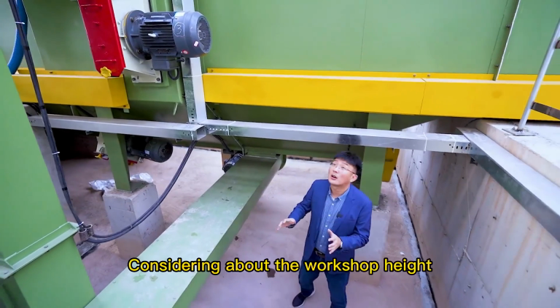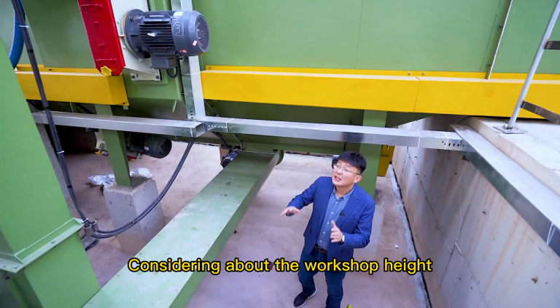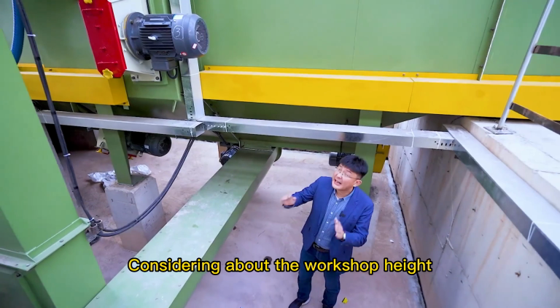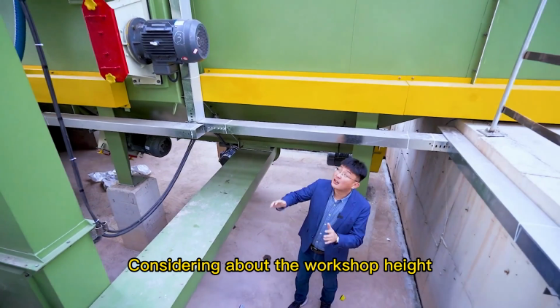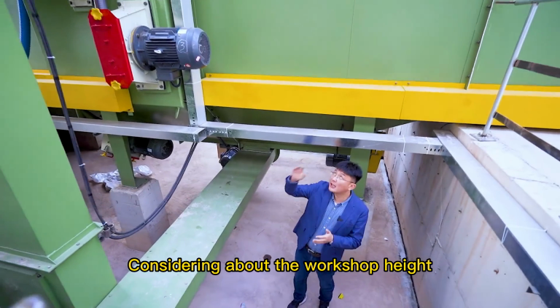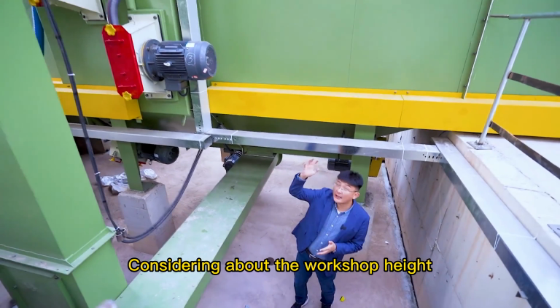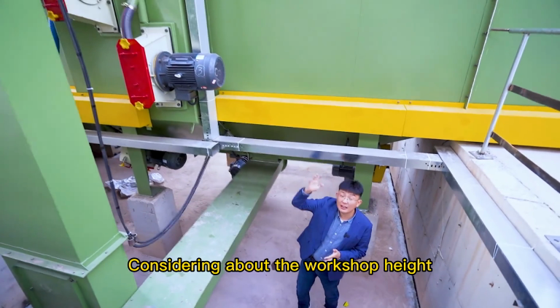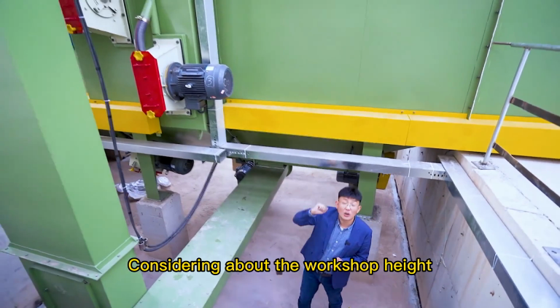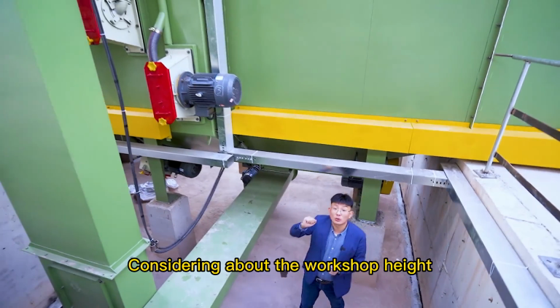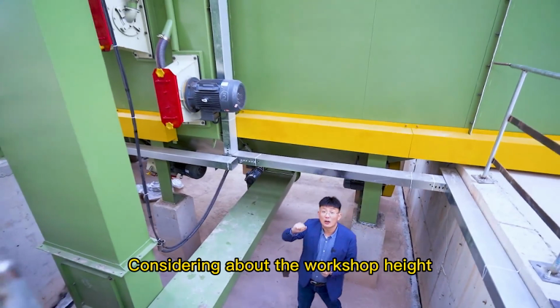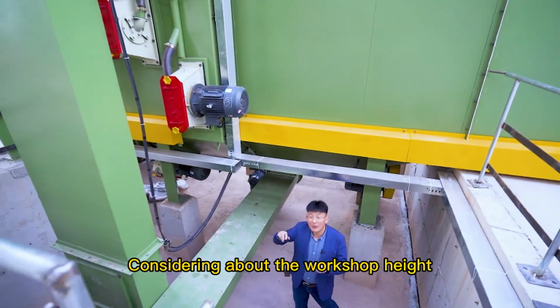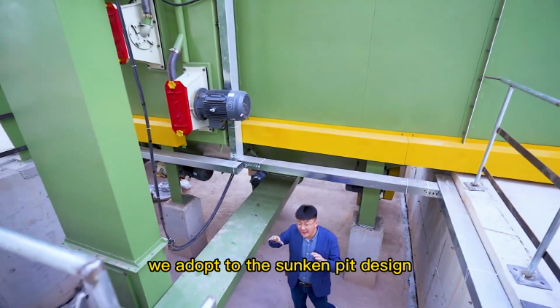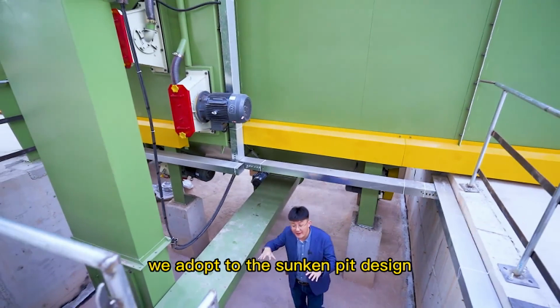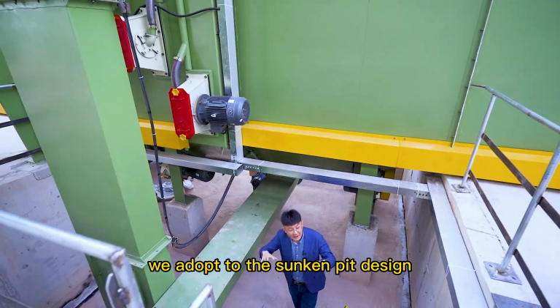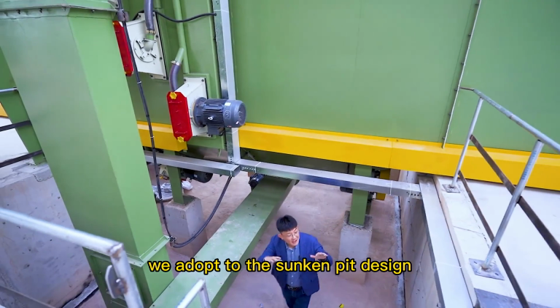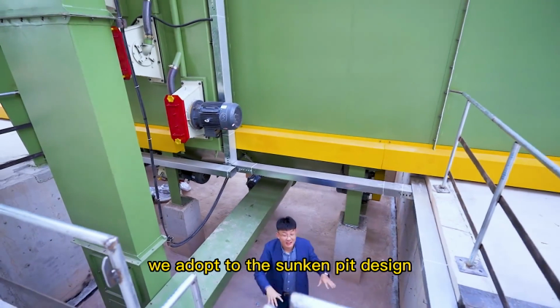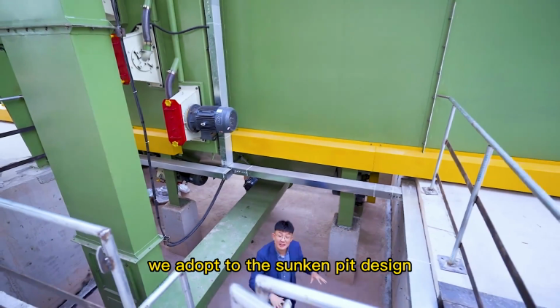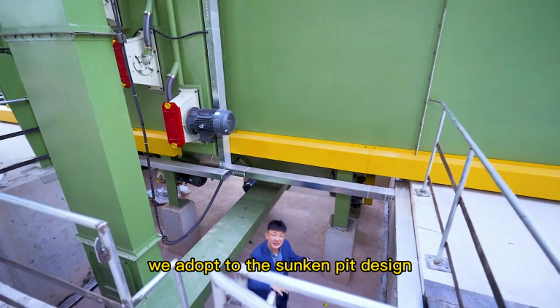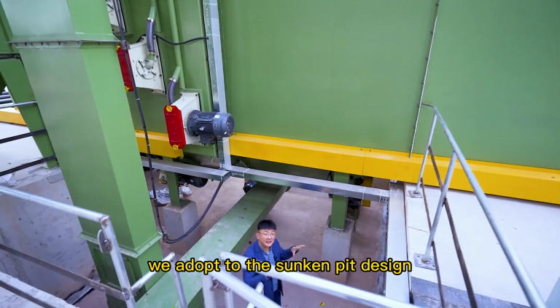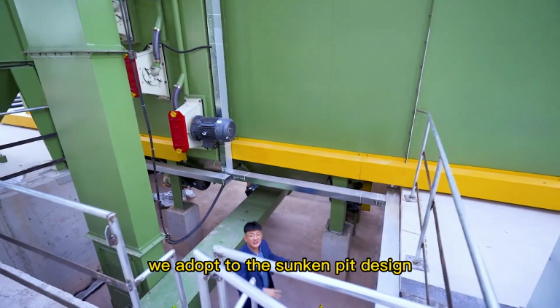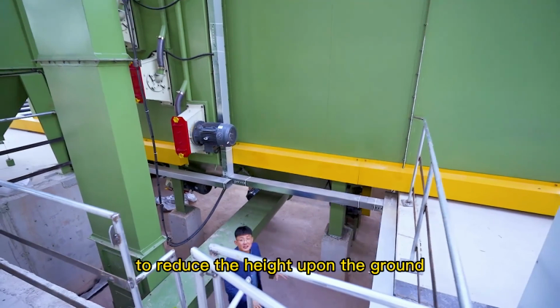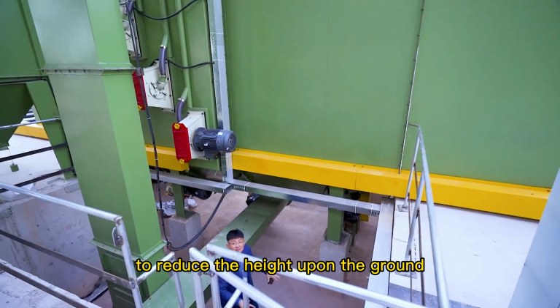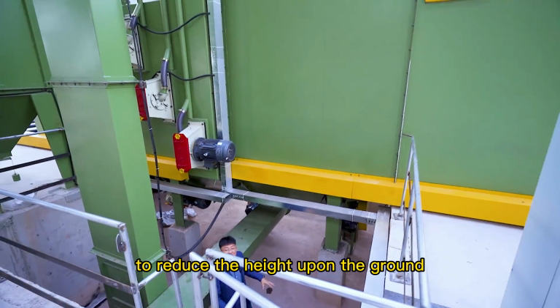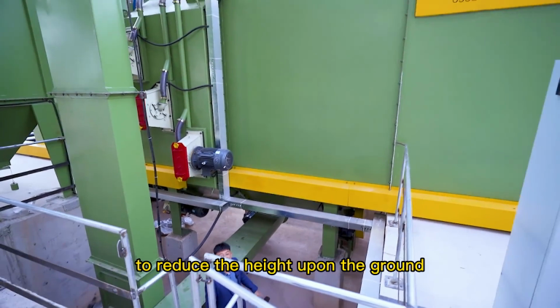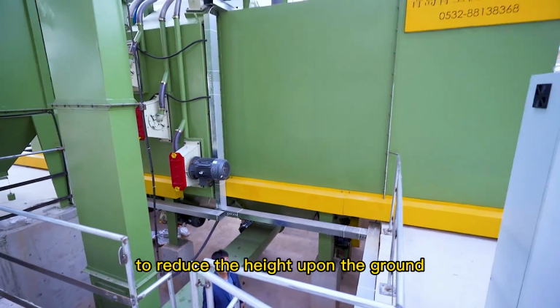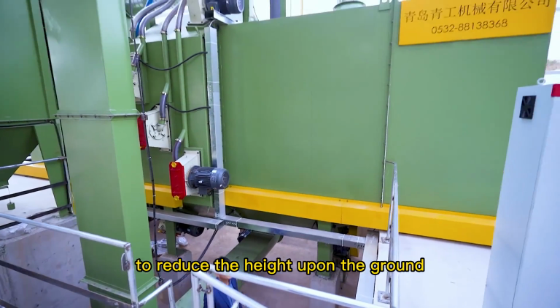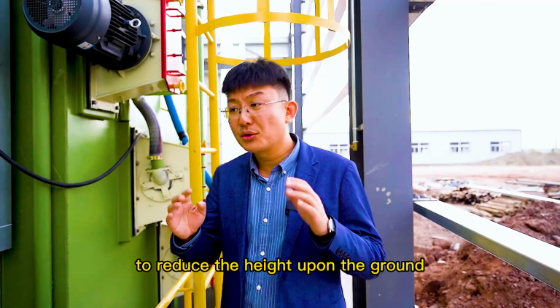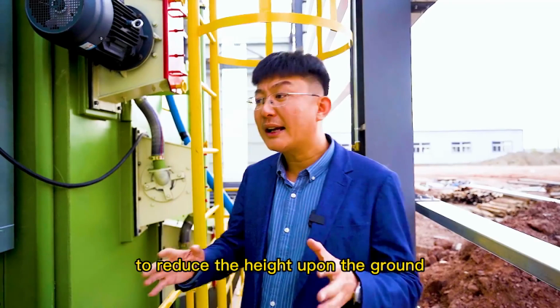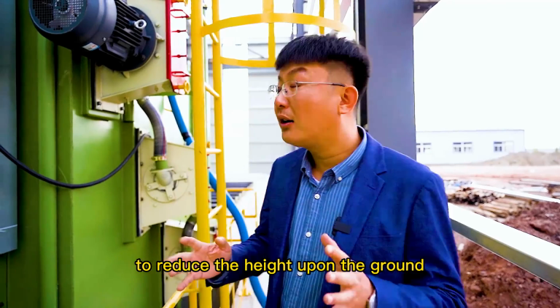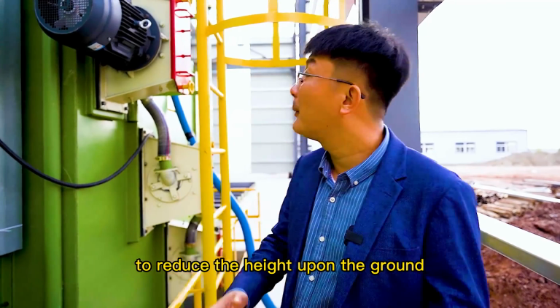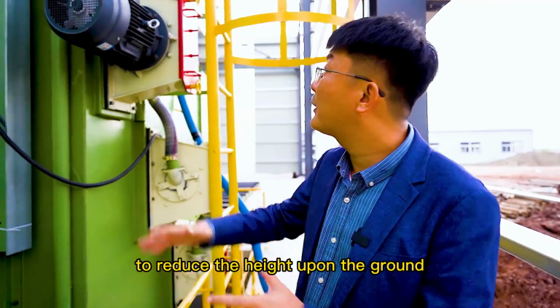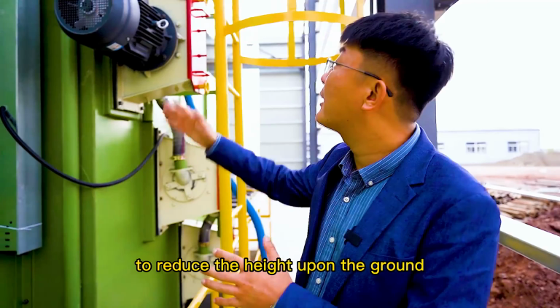Considering the workshop height, we adopt a sunken pit design to reduce the height above the ground.